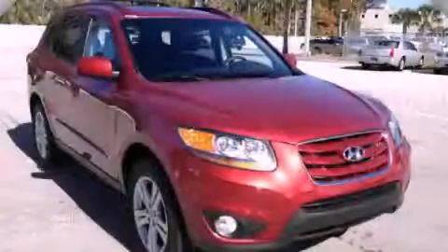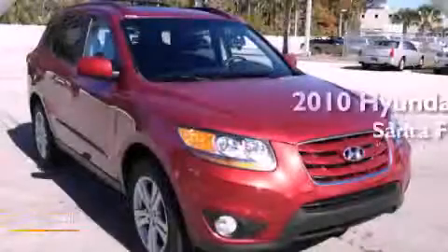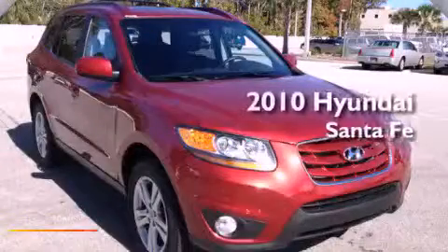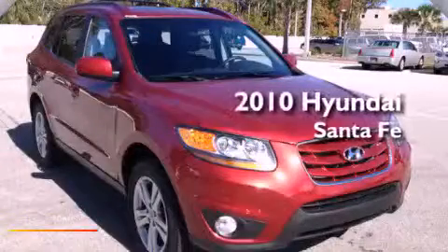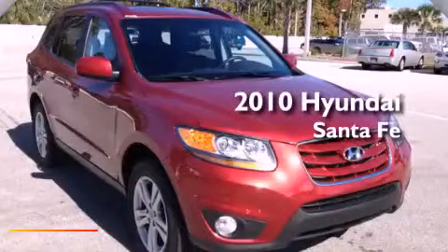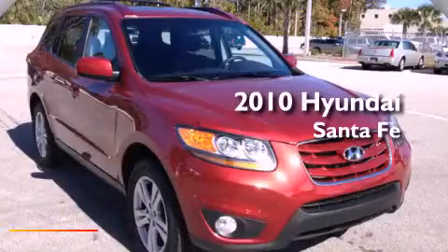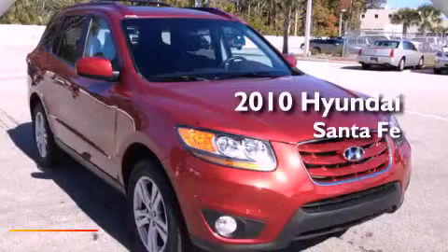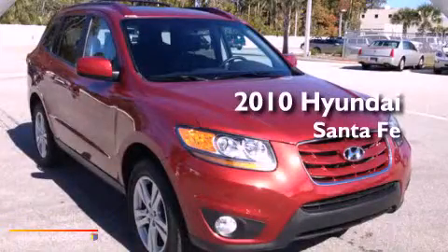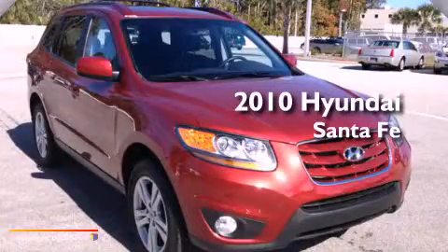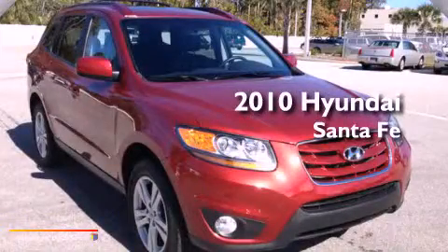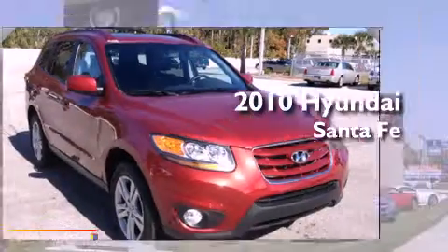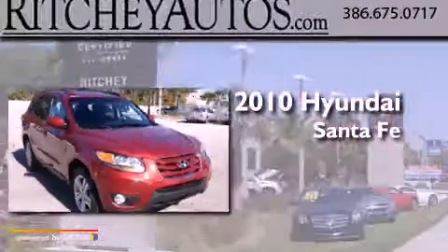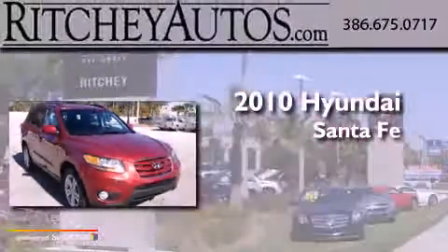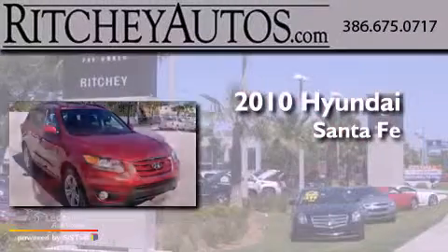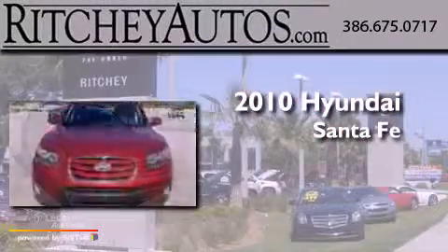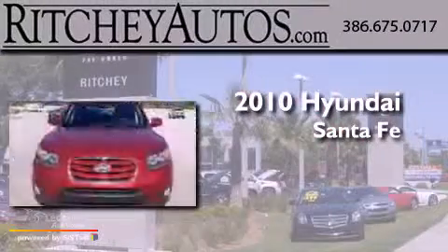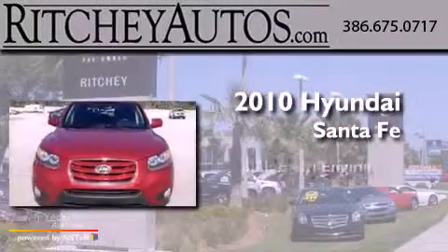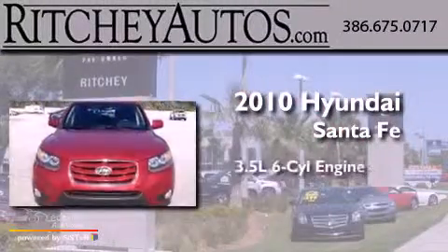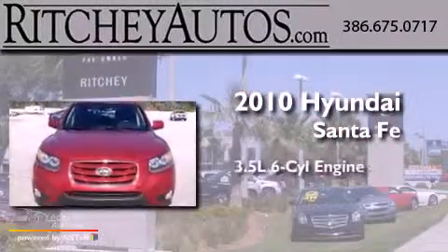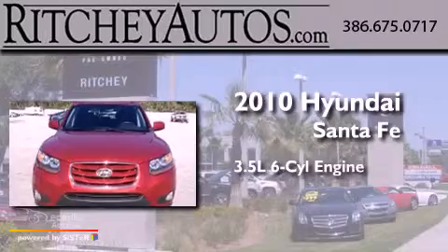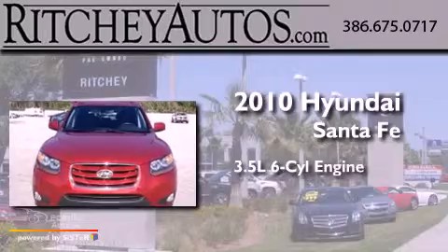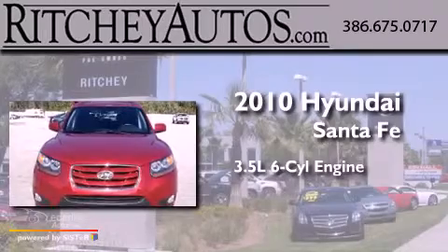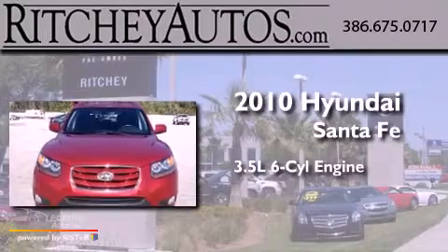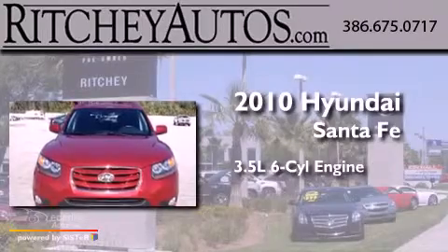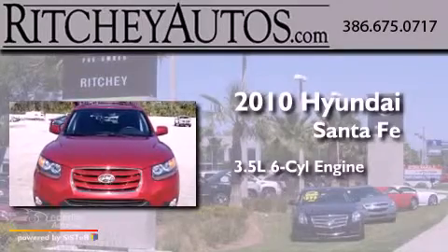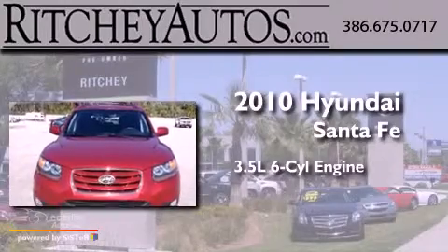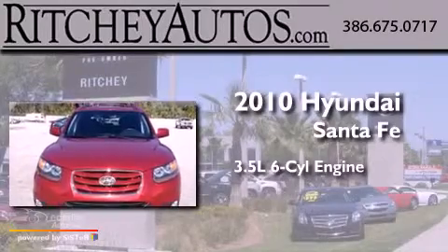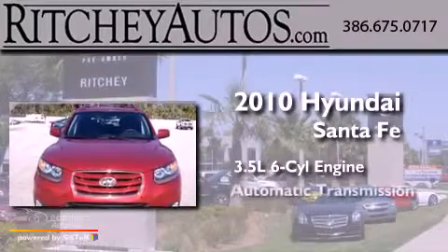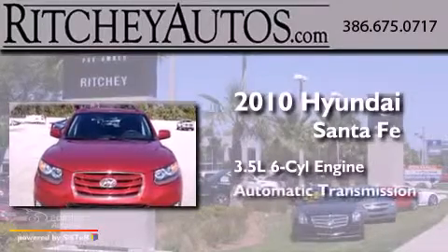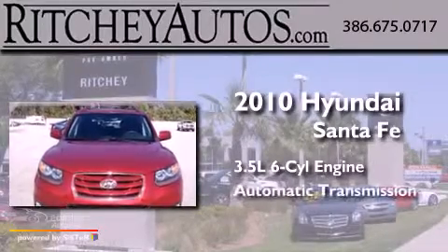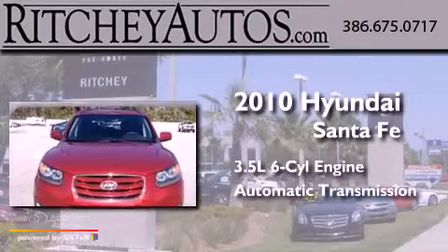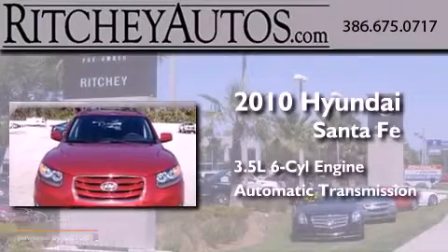This is a 2010 Hyundai Santa Fe. It has a 3.5-liter, six-cylinder engine and an automatic transmission.